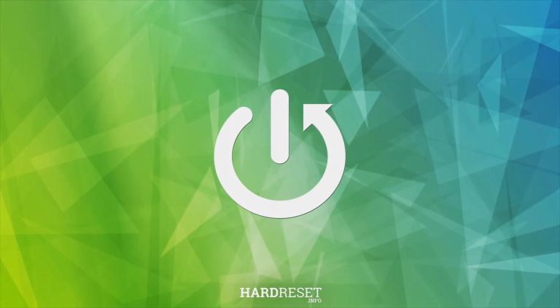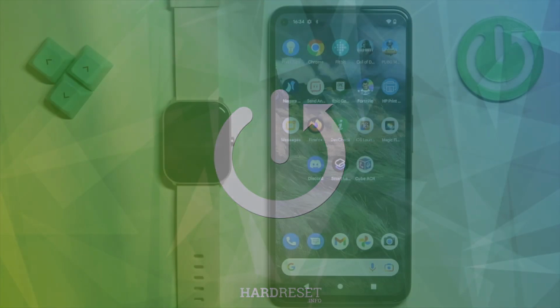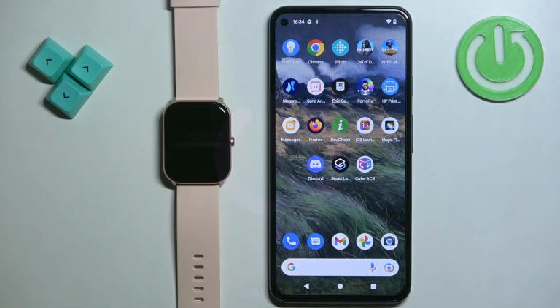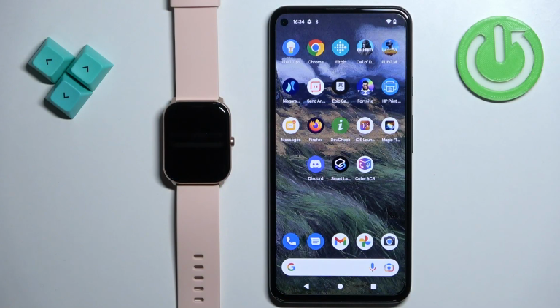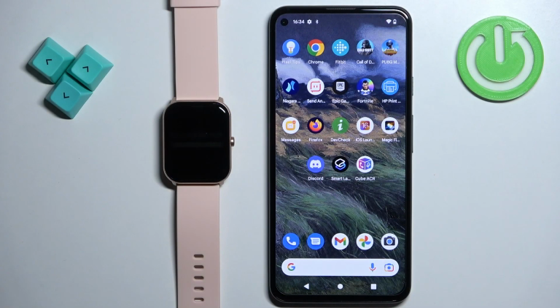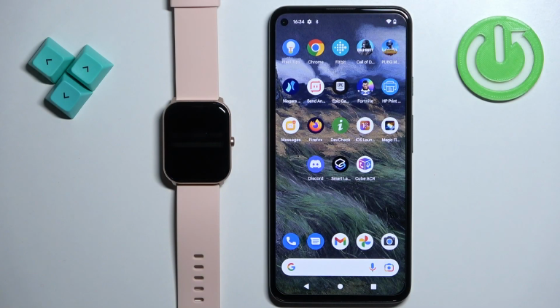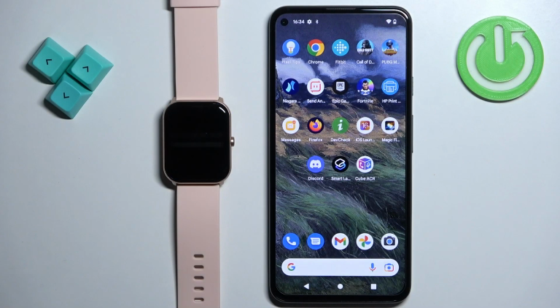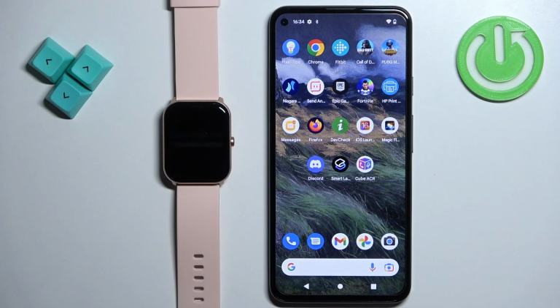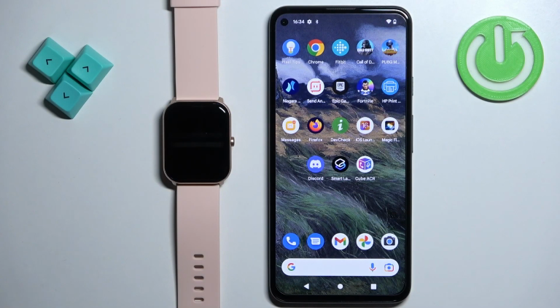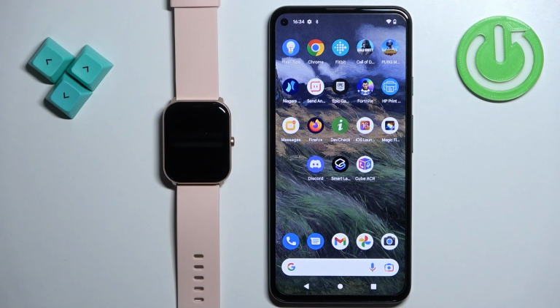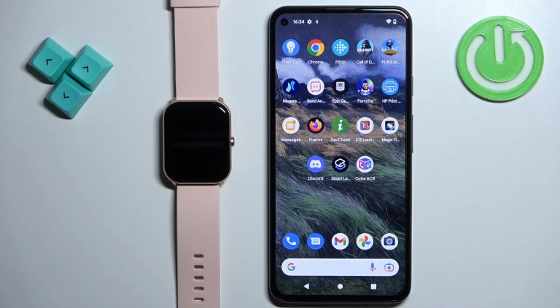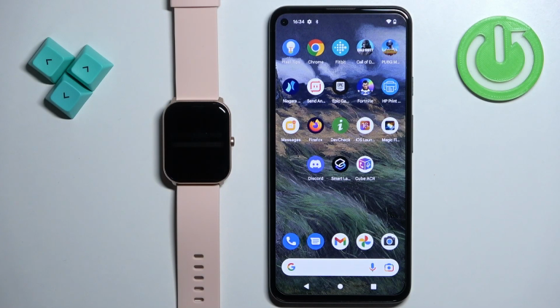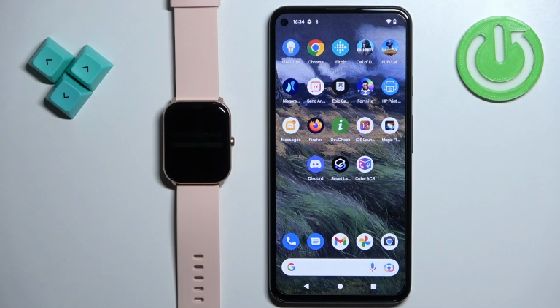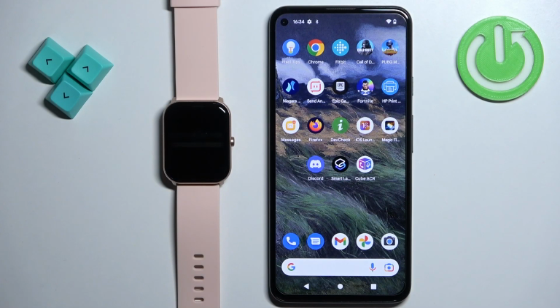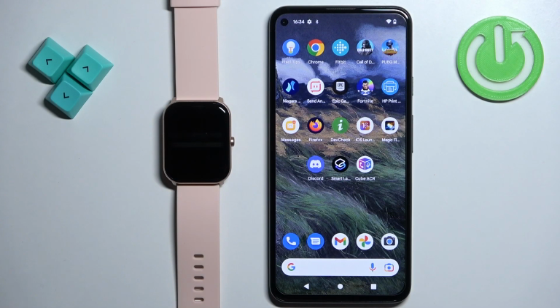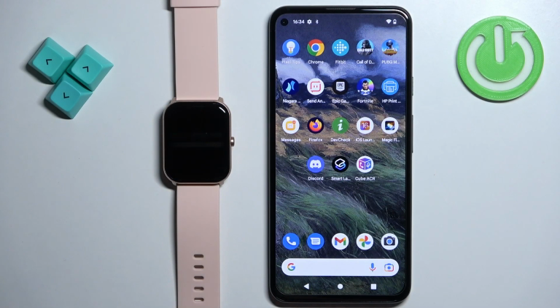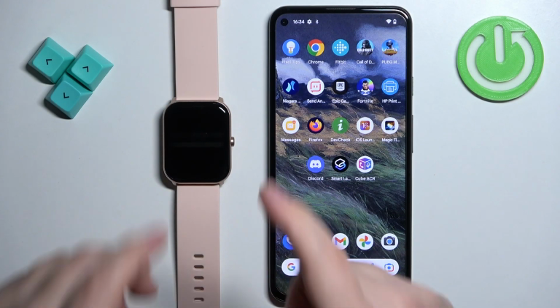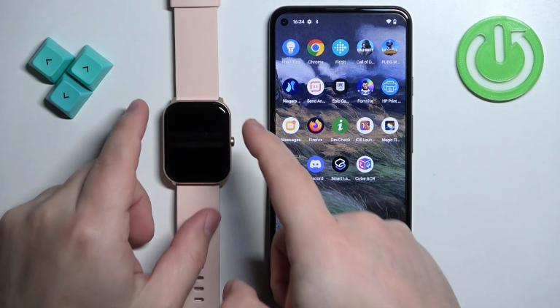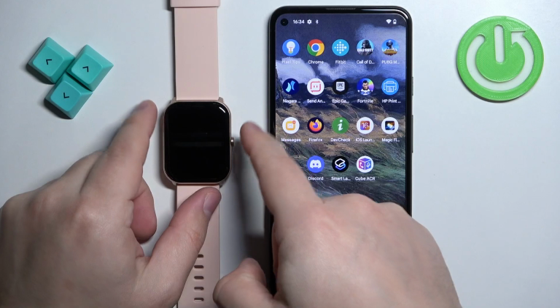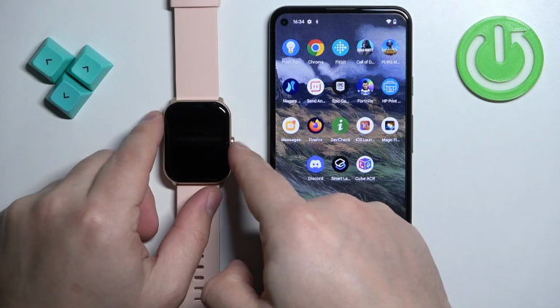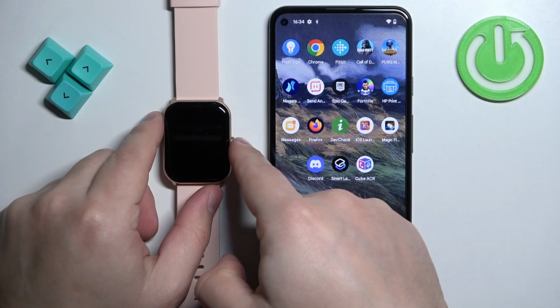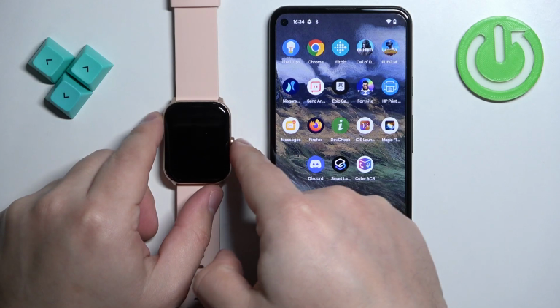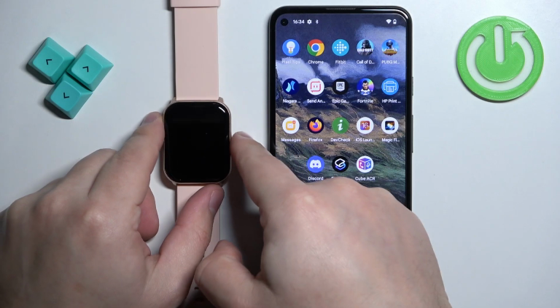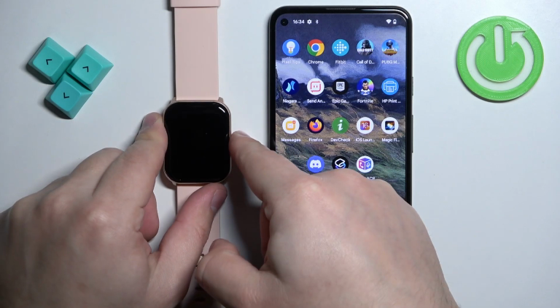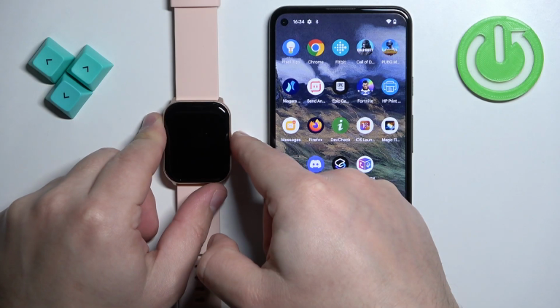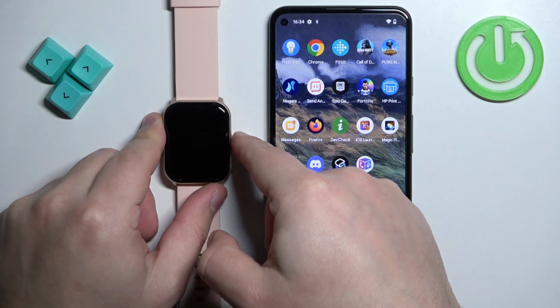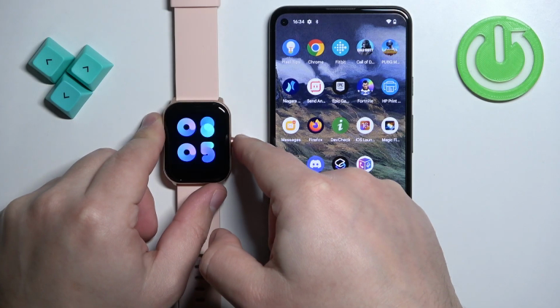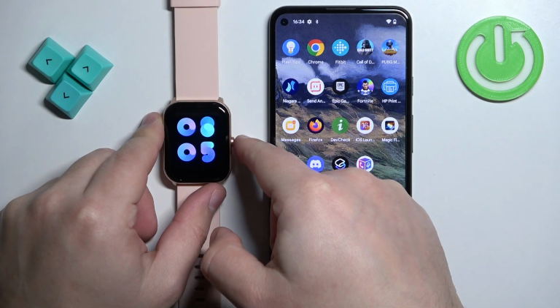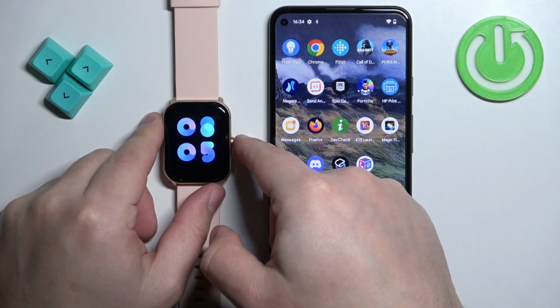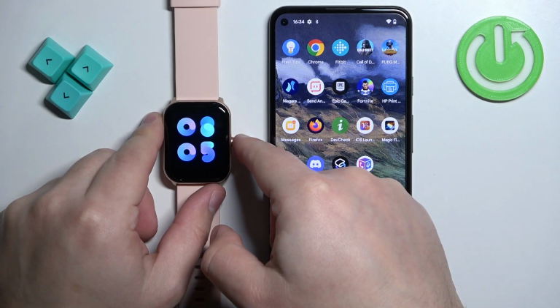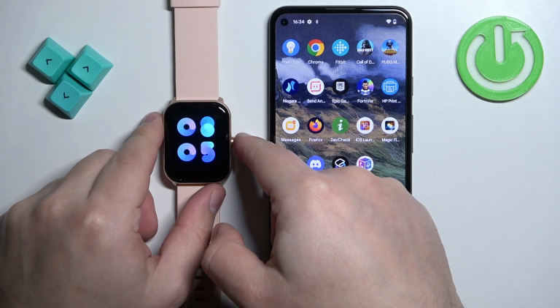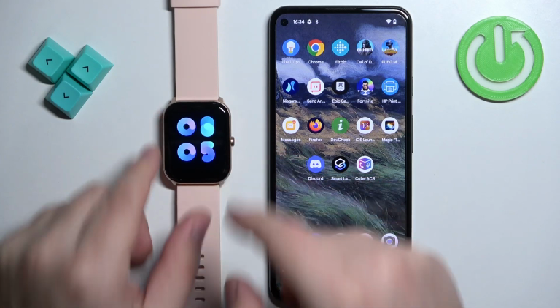First thing you will need to do is to turn on your watch, and you can turn it on by pressing and holding the side button until the watch turns on.